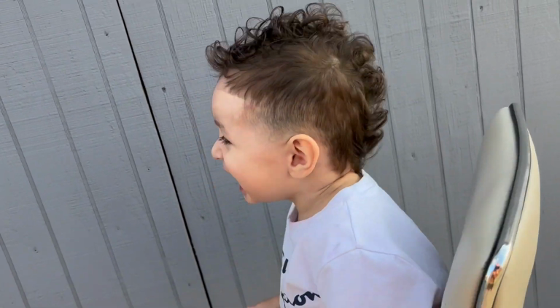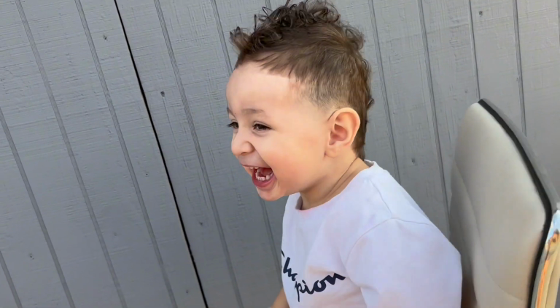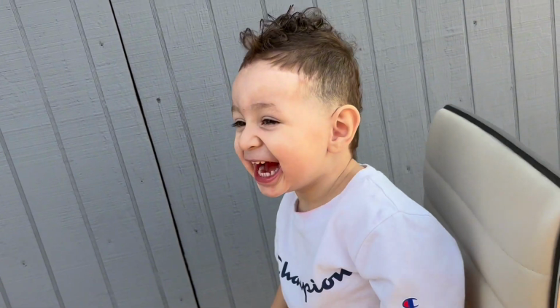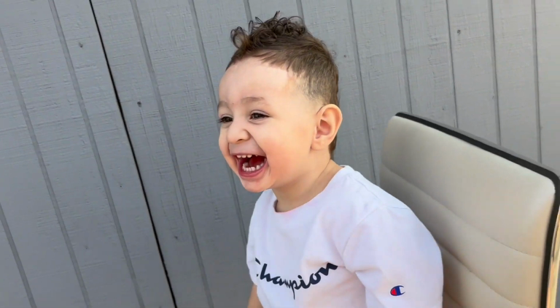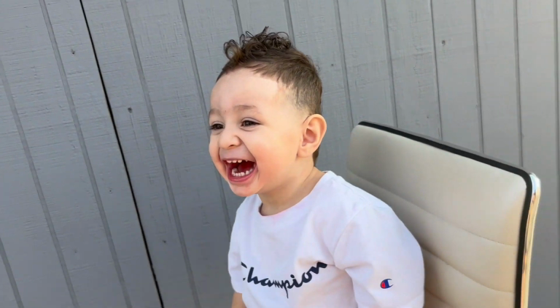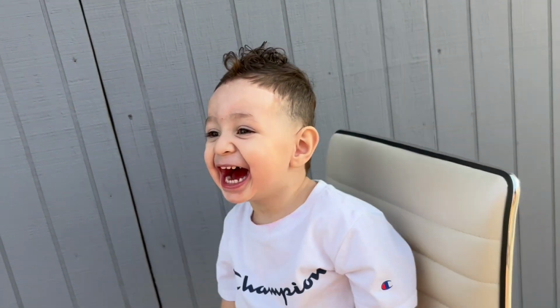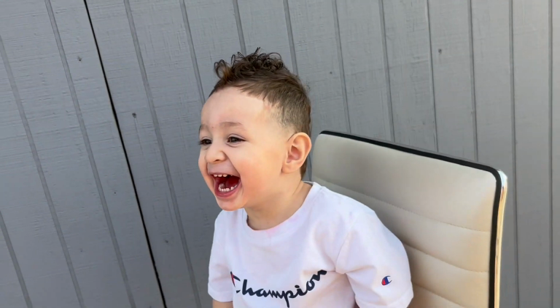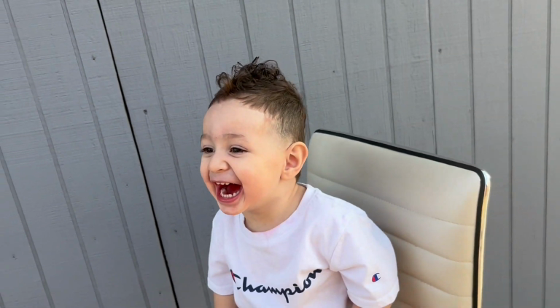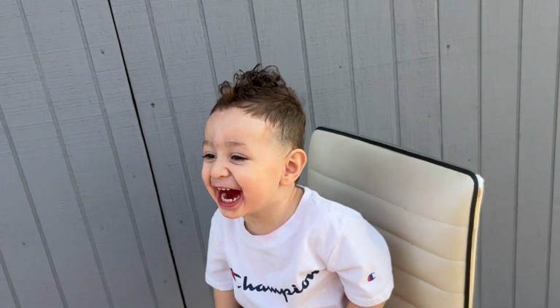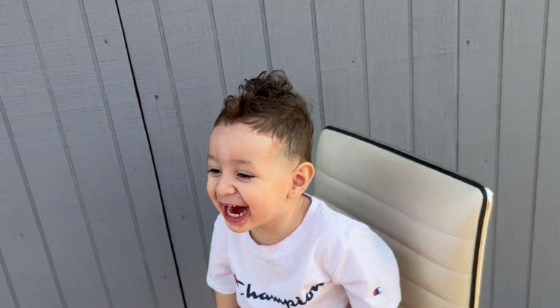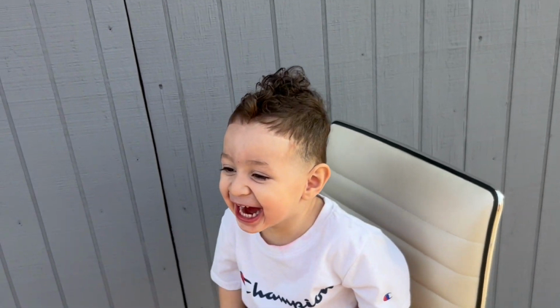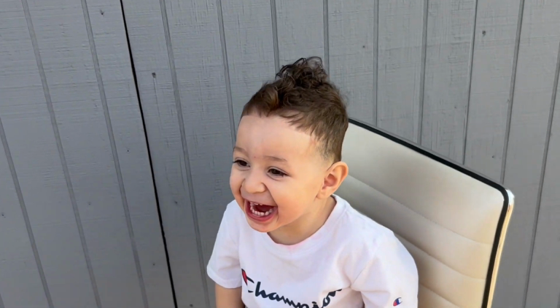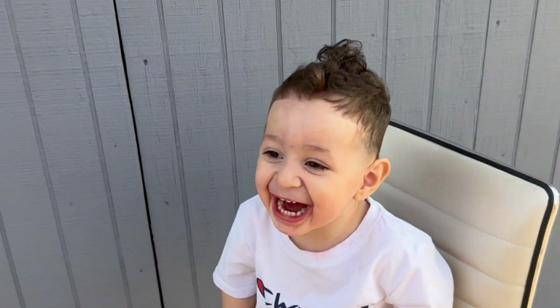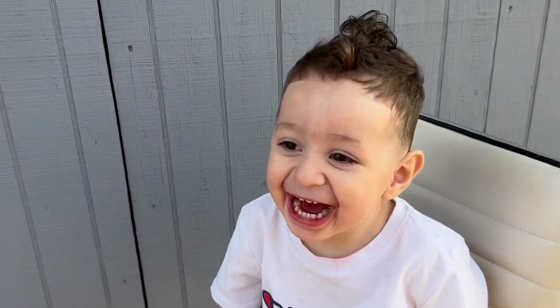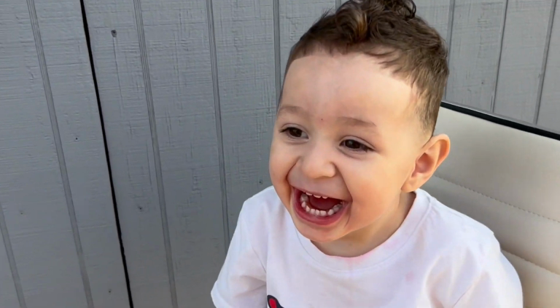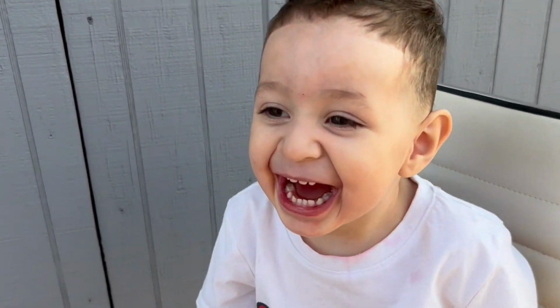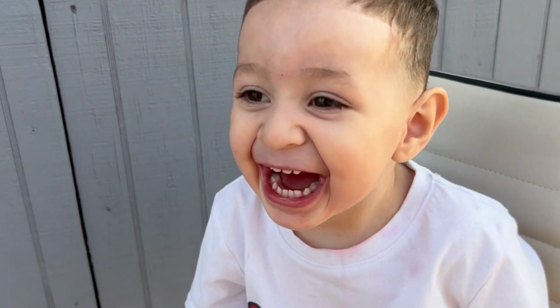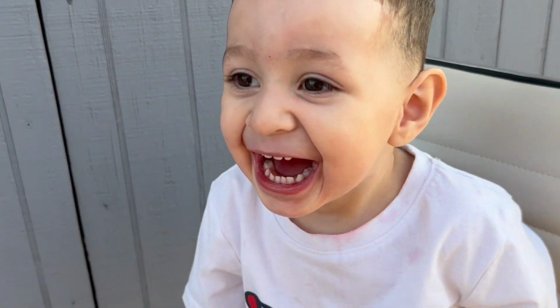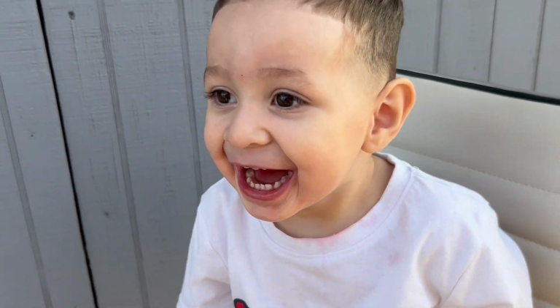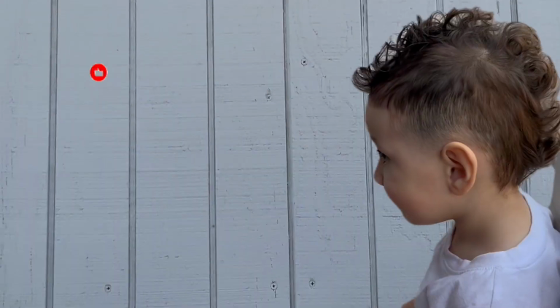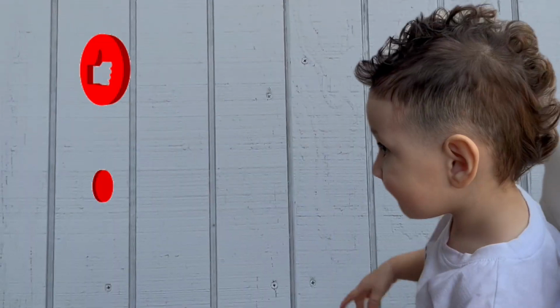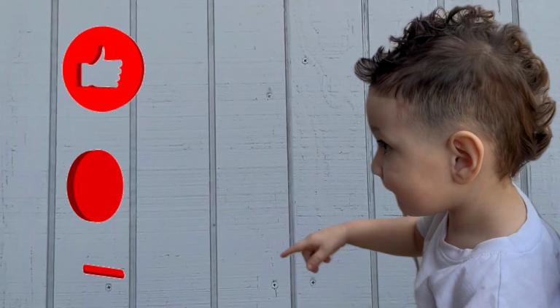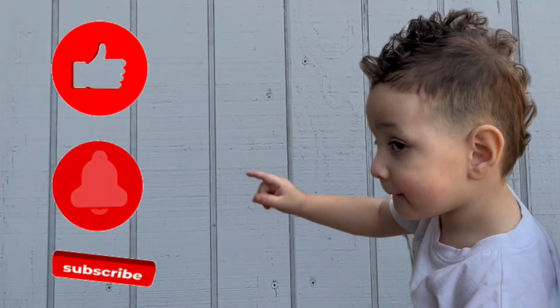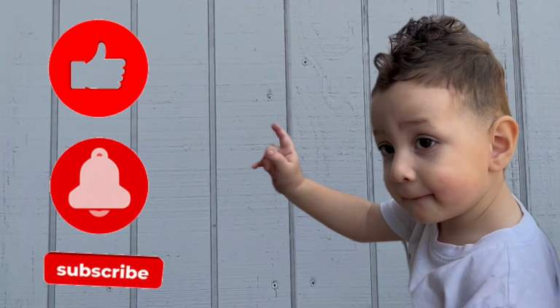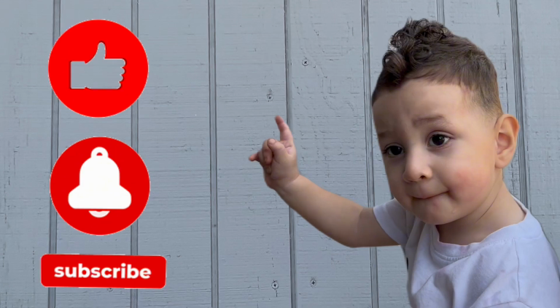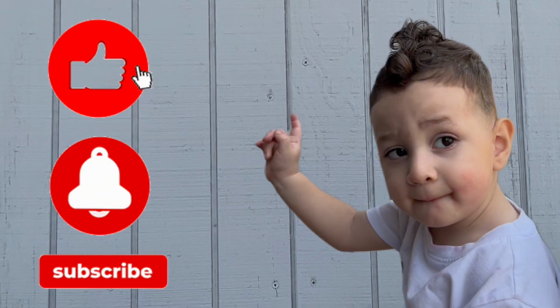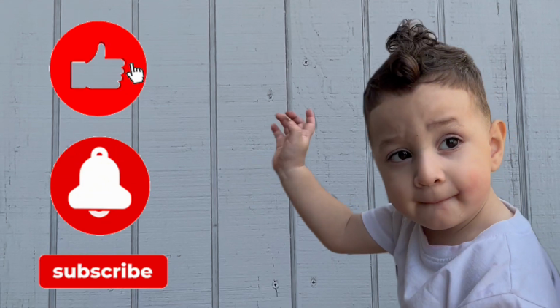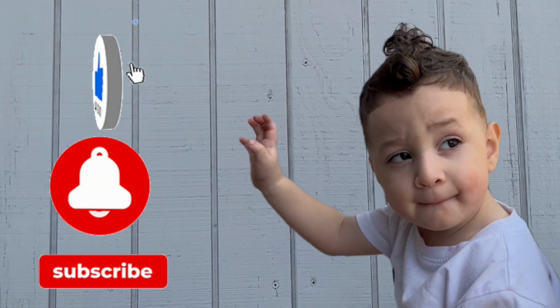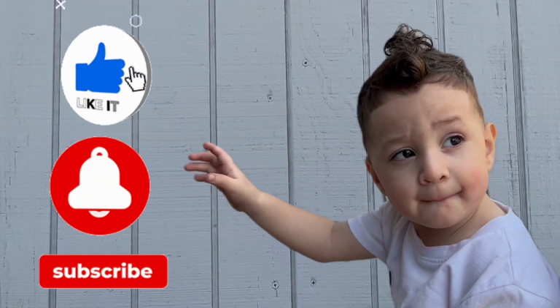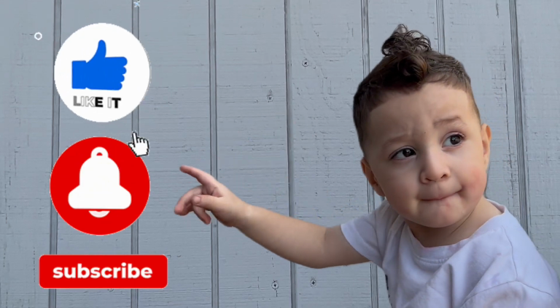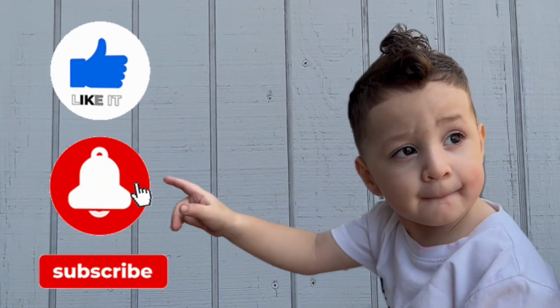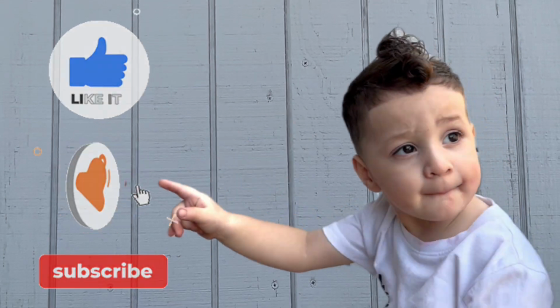Thank you so much for watching till the end of the video. Until next week, guys — like, share, subscribe. Gotta go!